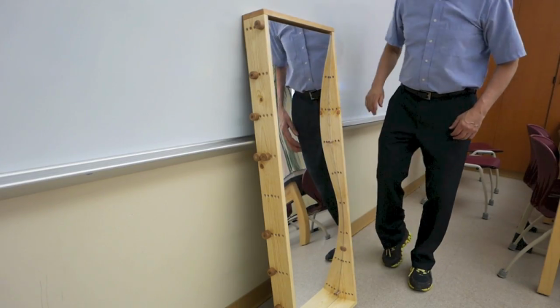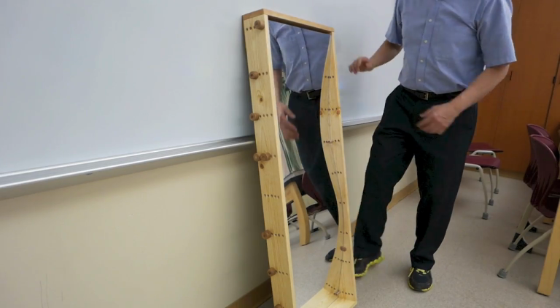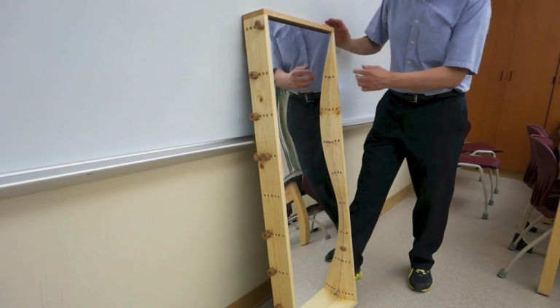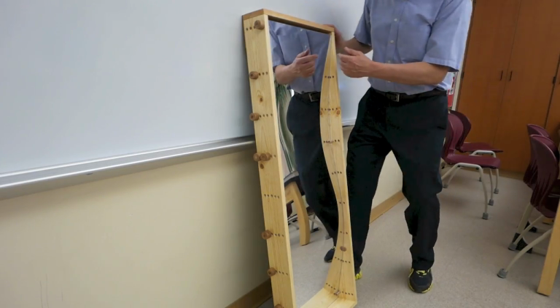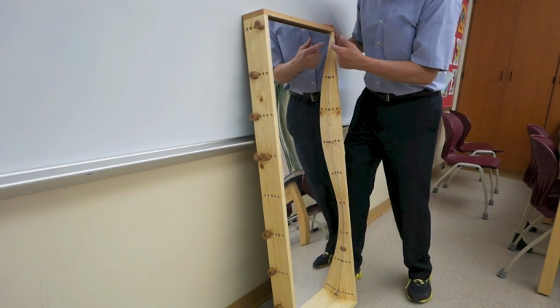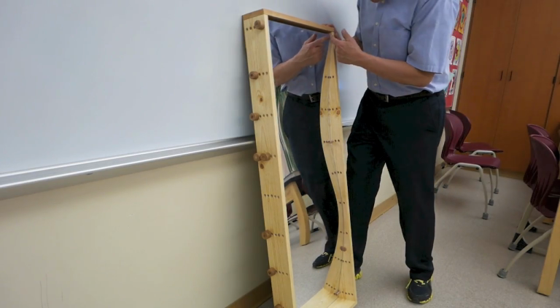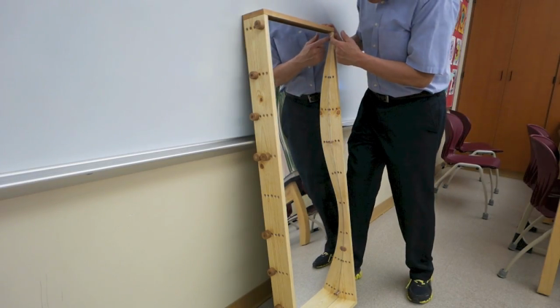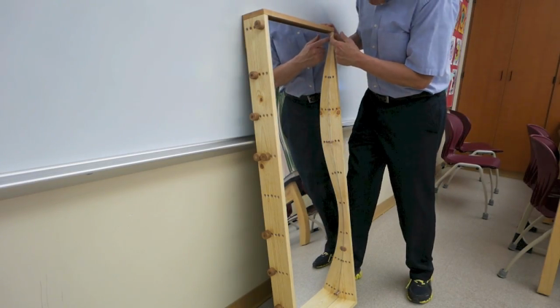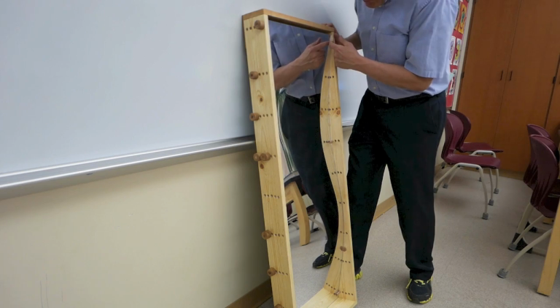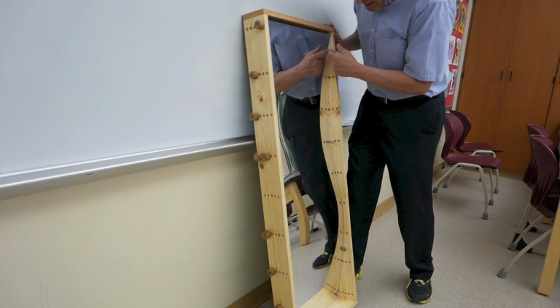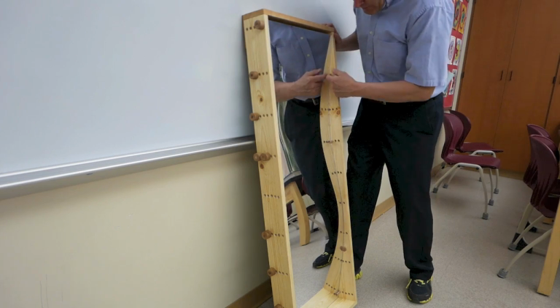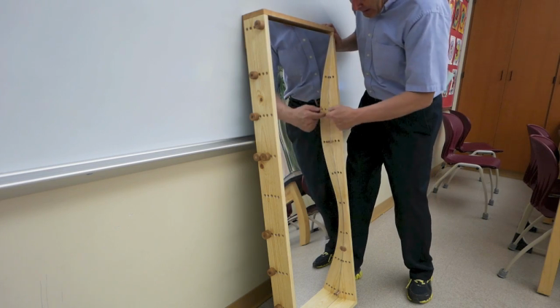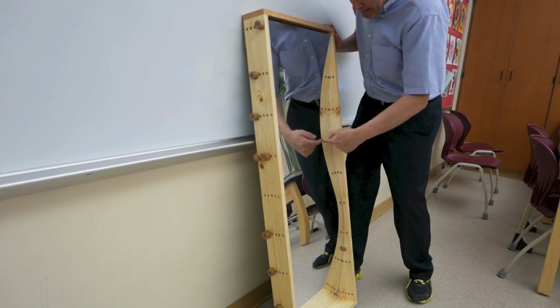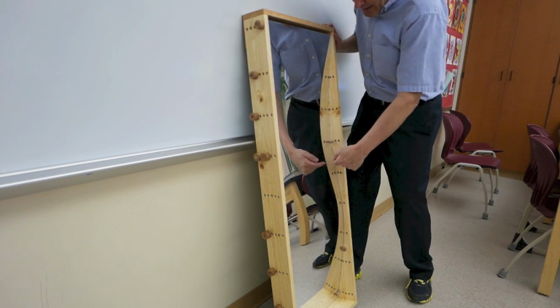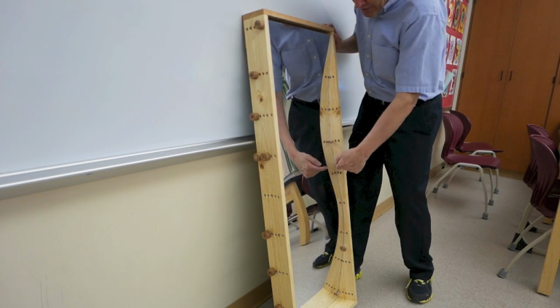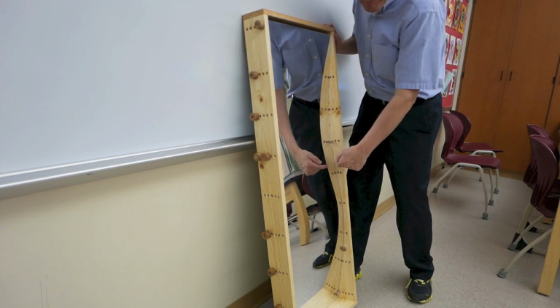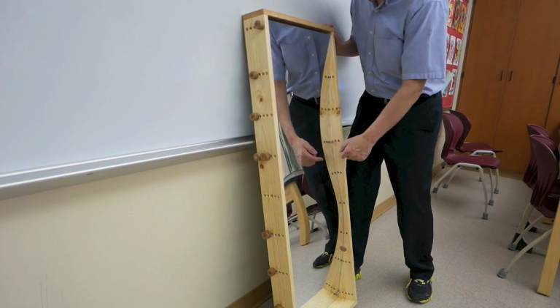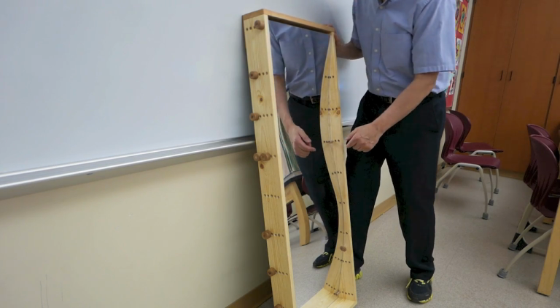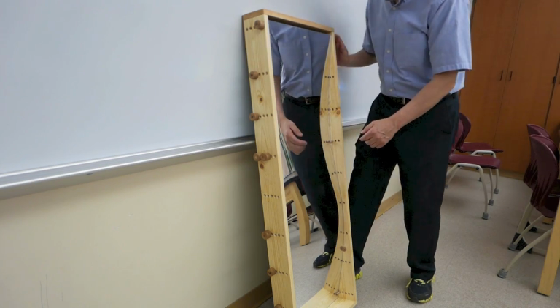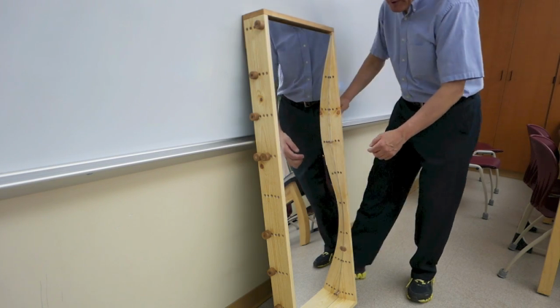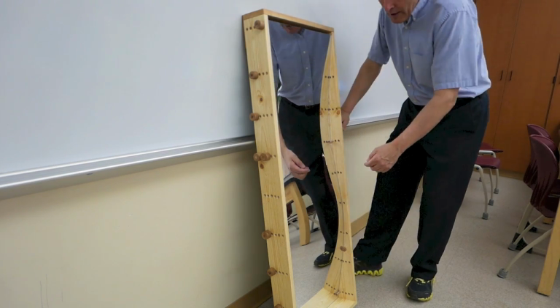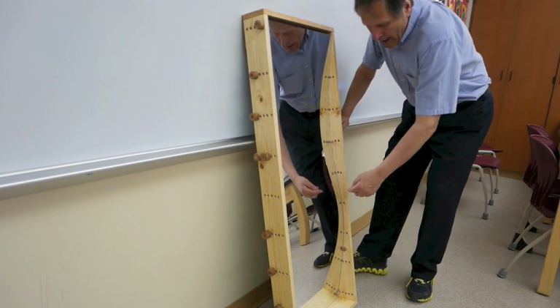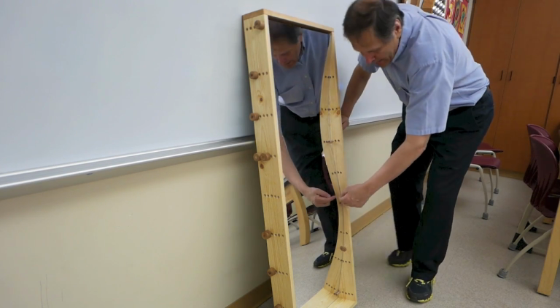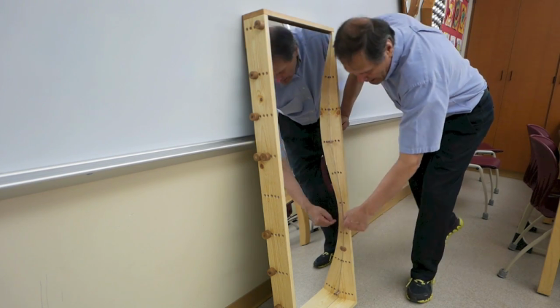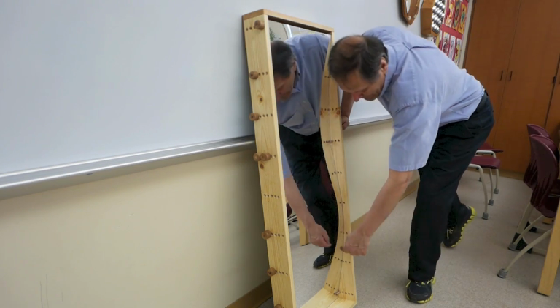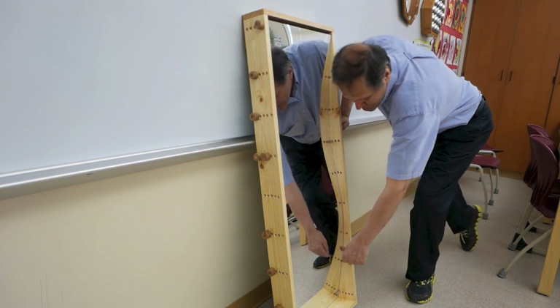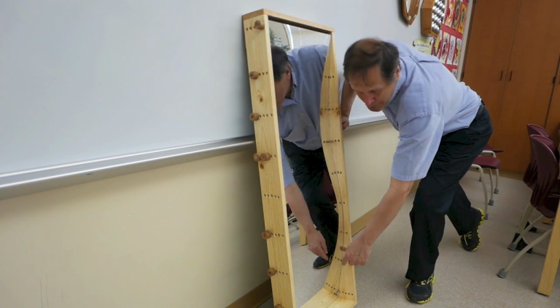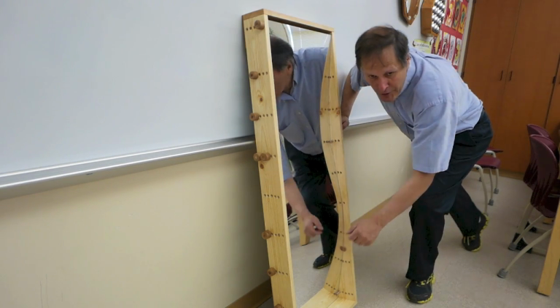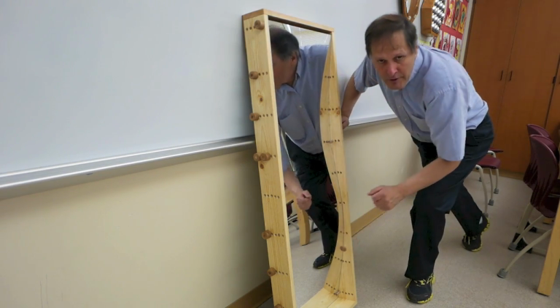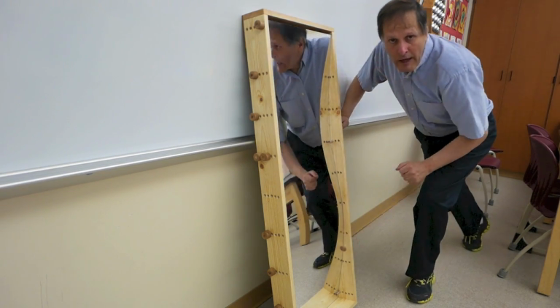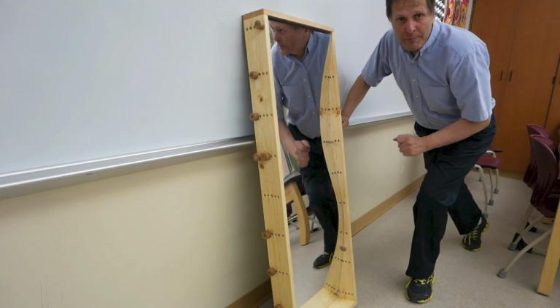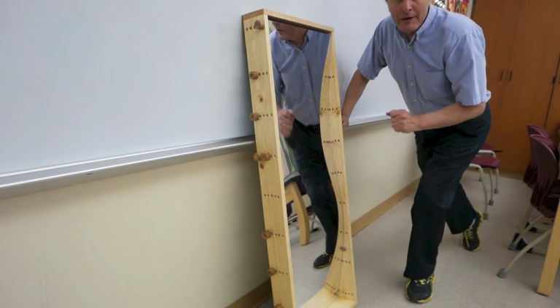At the moment I have it bent so that it's a concave shape at the top and a convex shape mirror at the bottom.